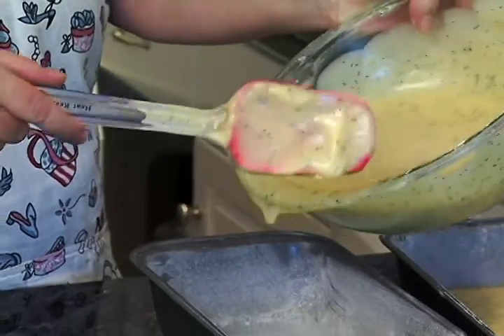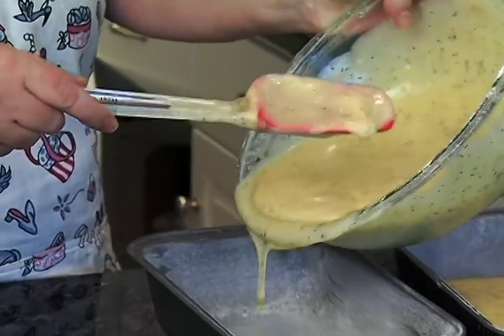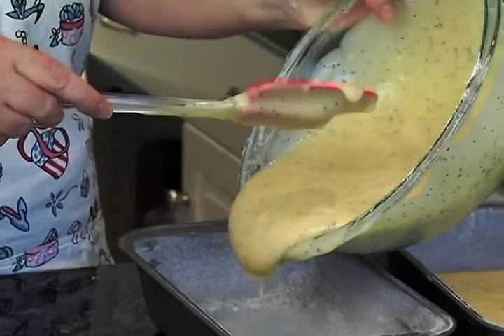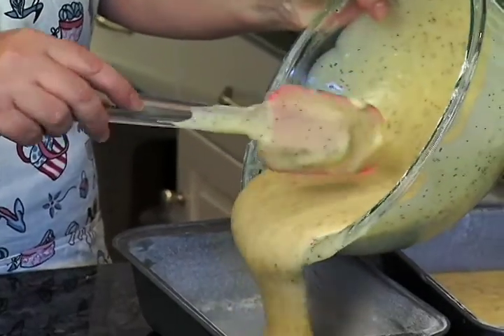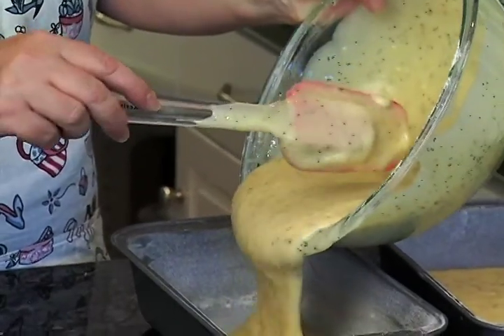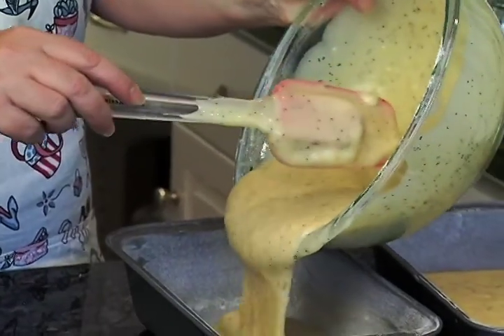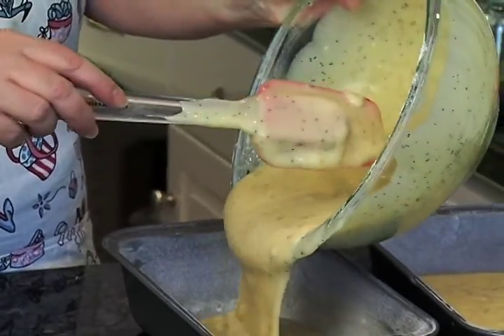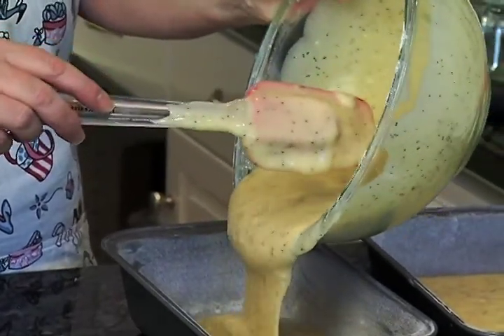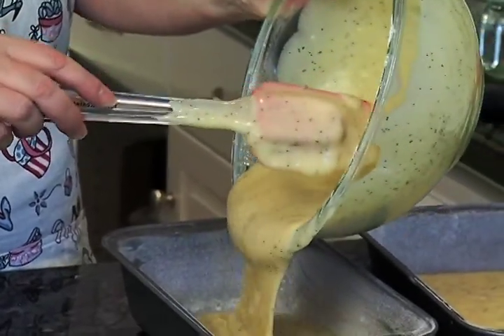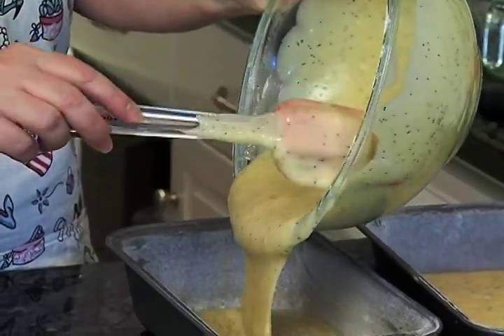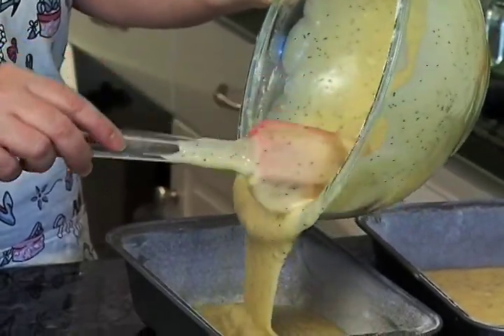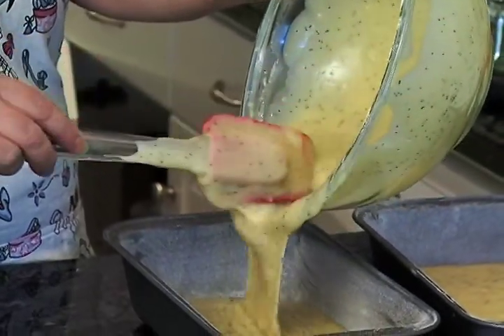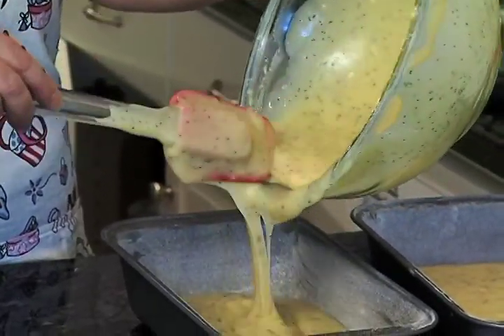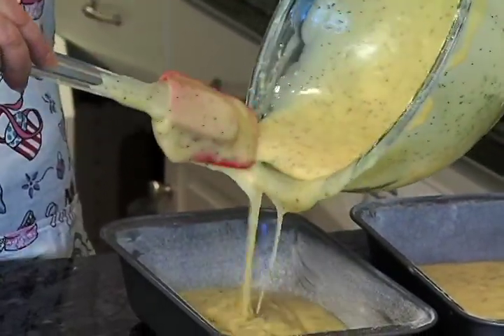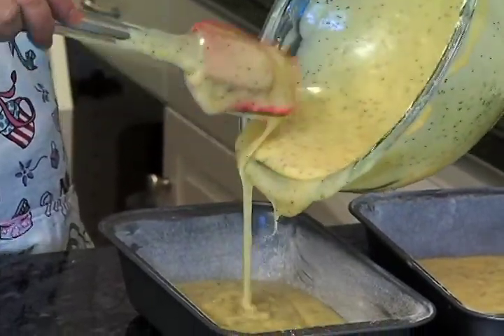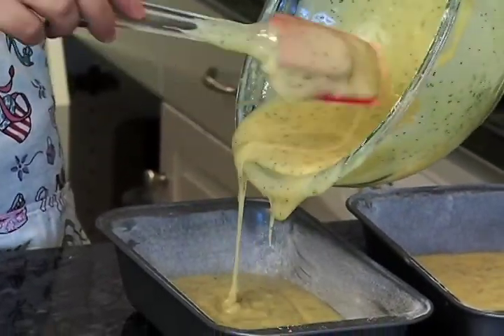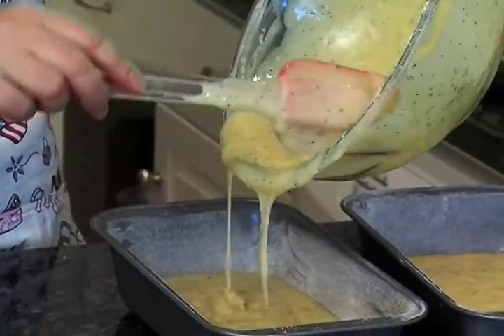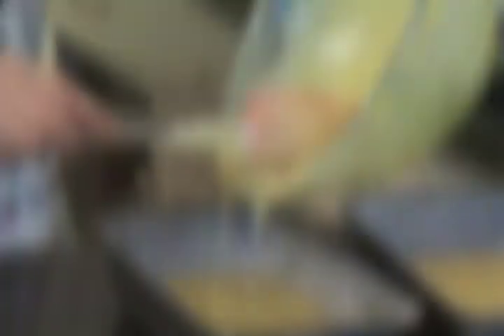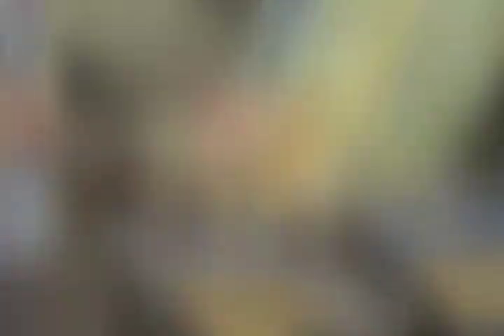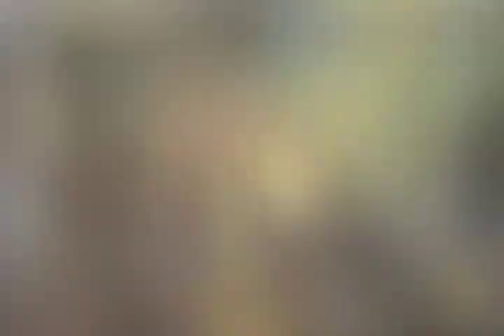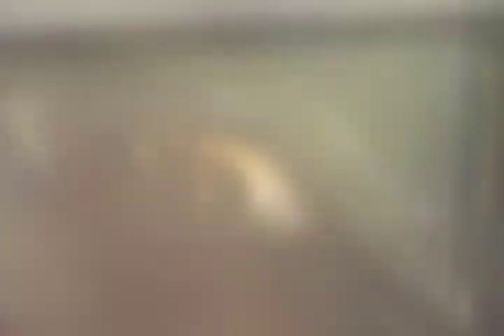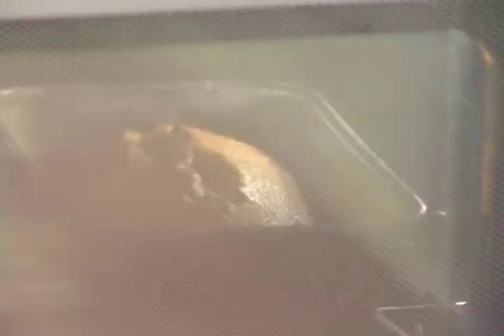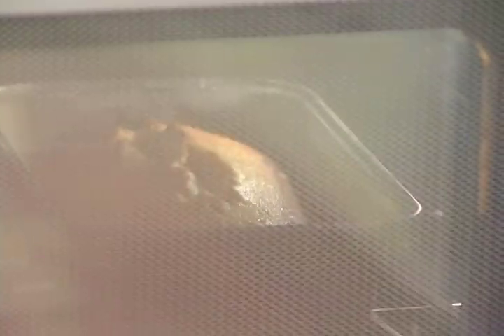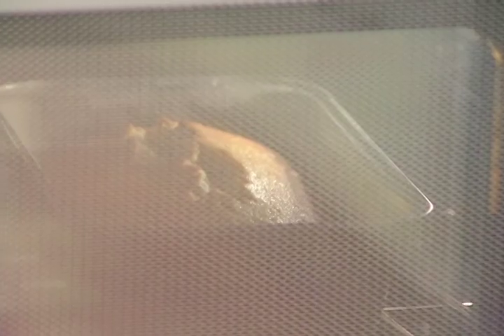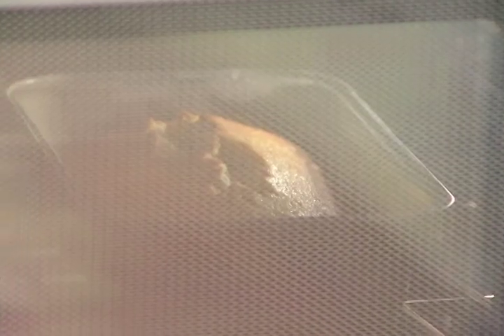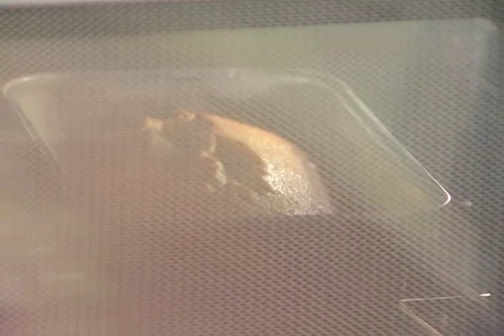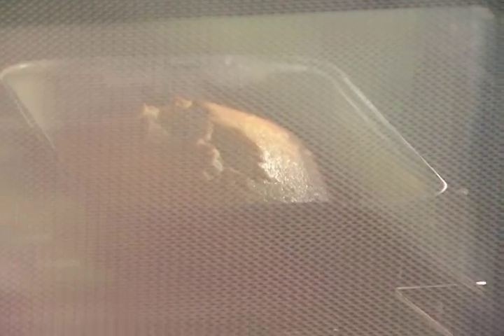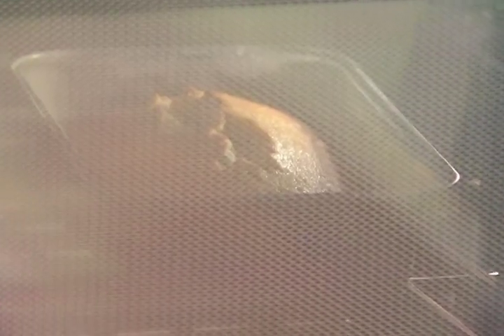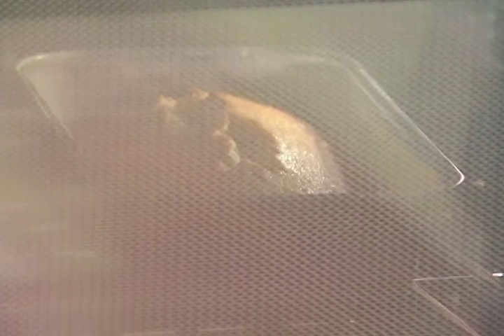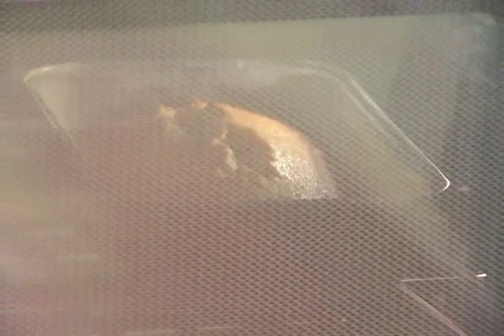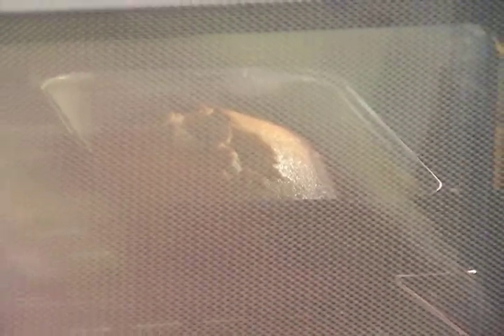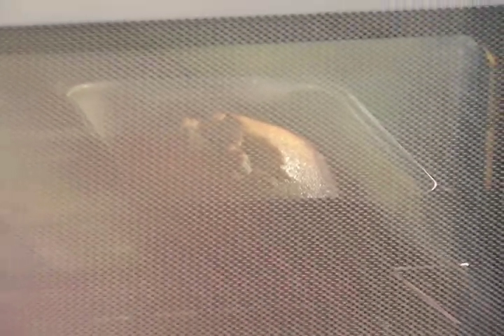We're taking them into the oven for about one hour at 350 degrees. Our orange glazed poppy seed bread is just about ready to come out of the oven.